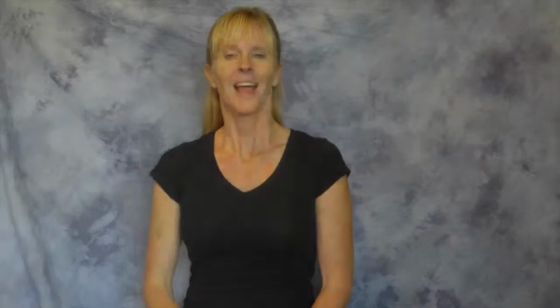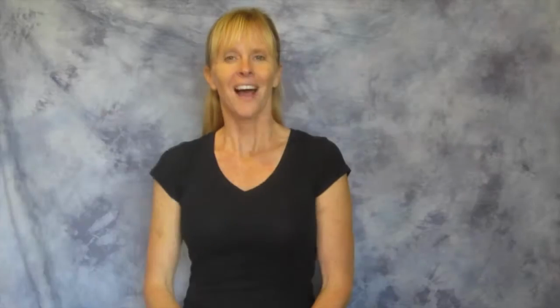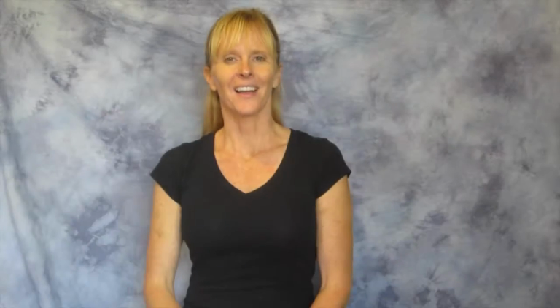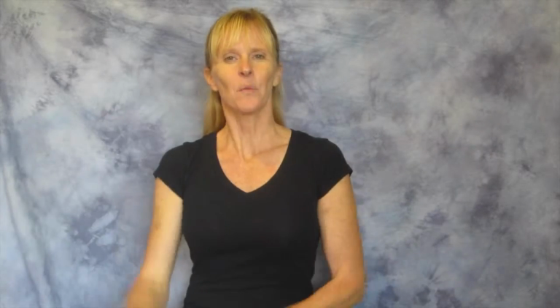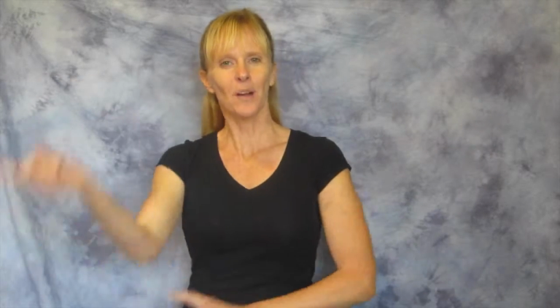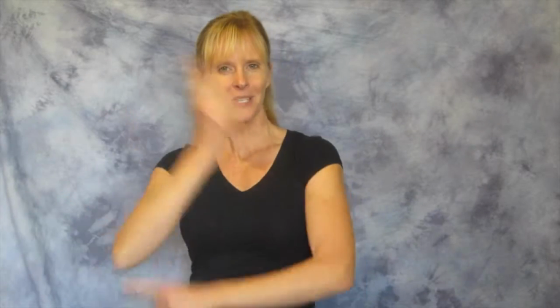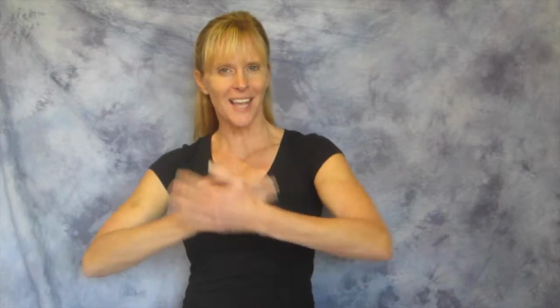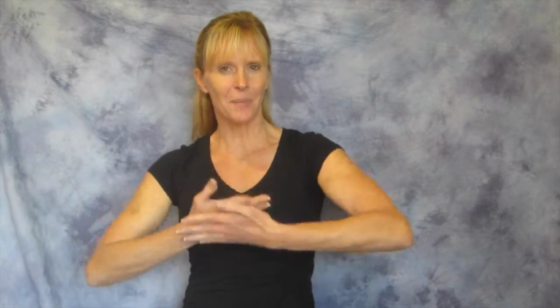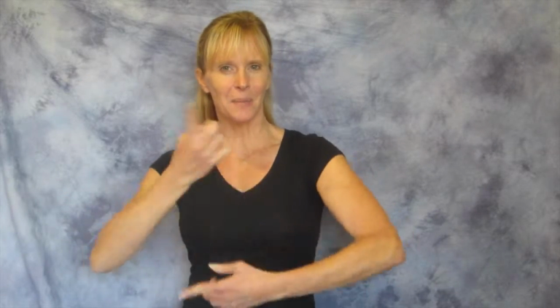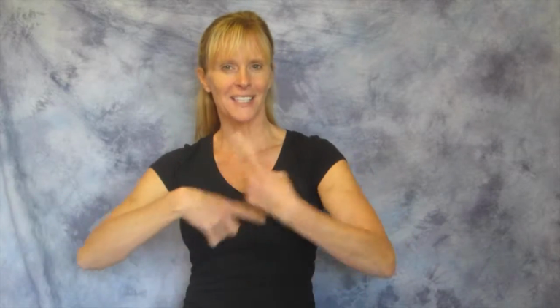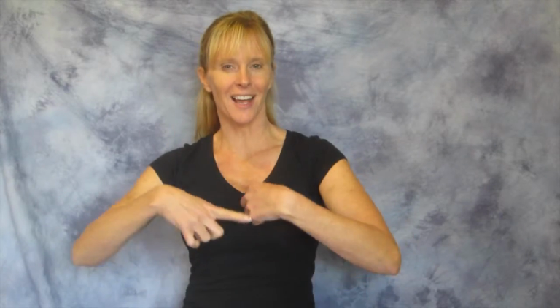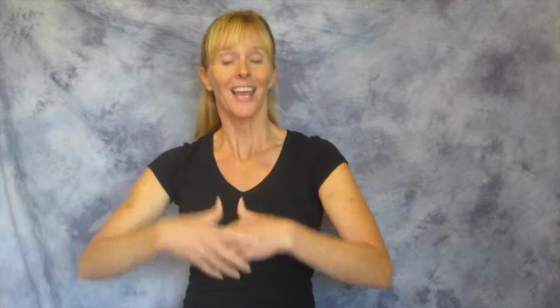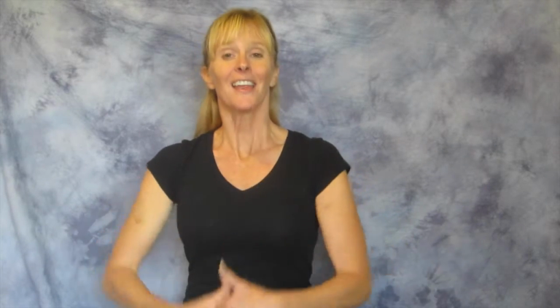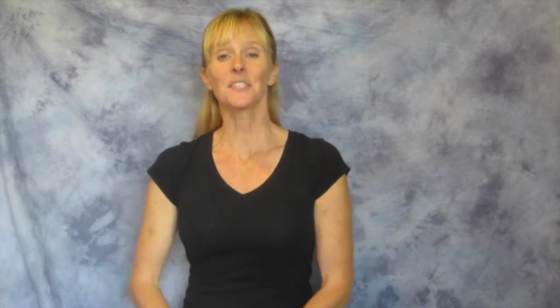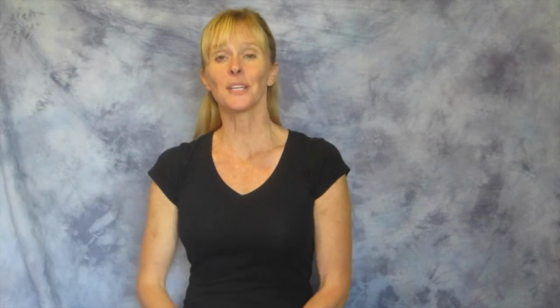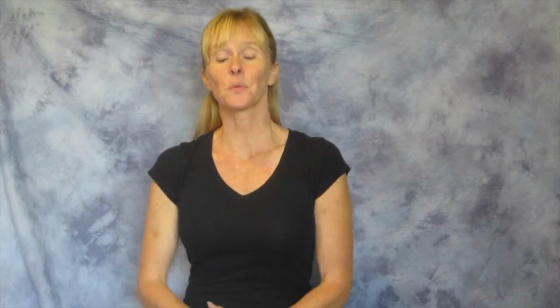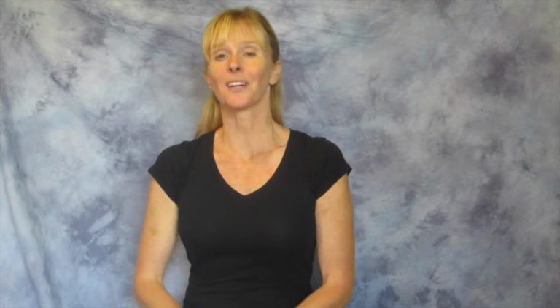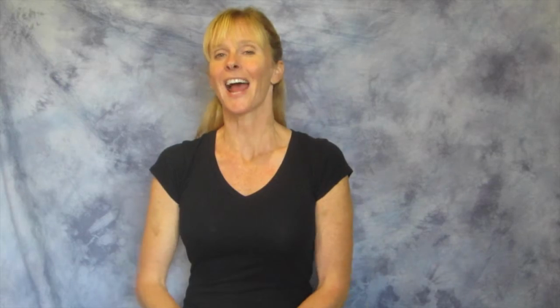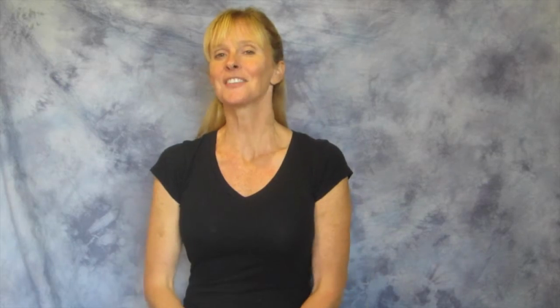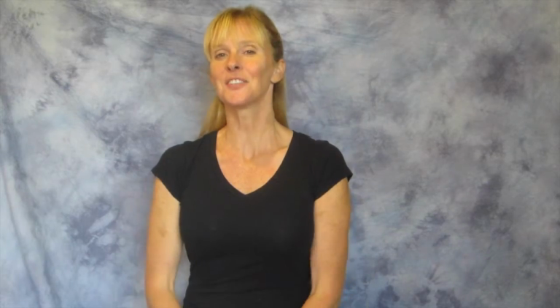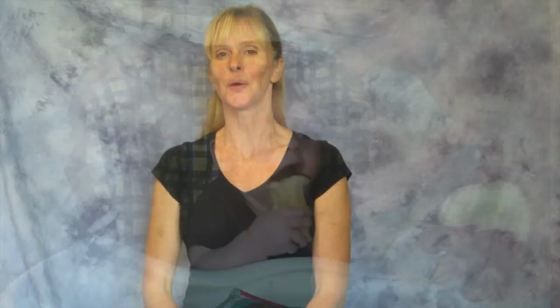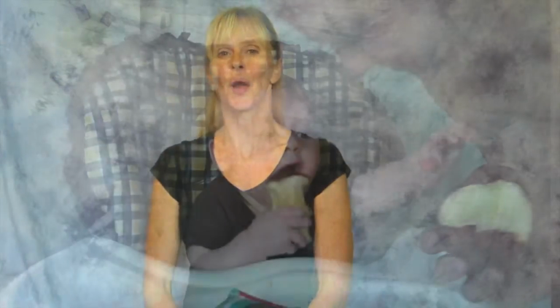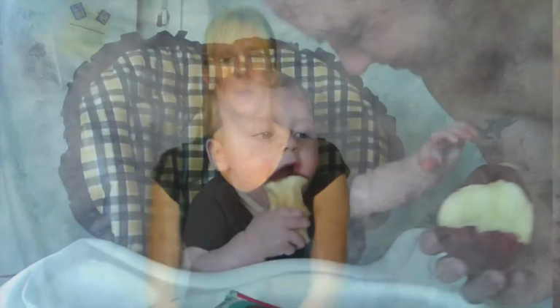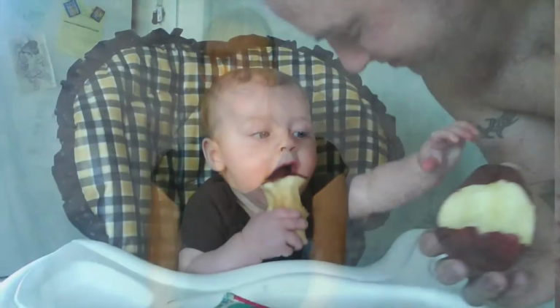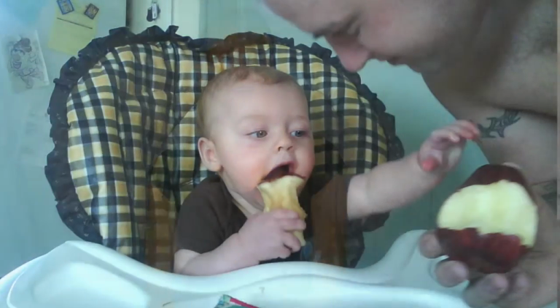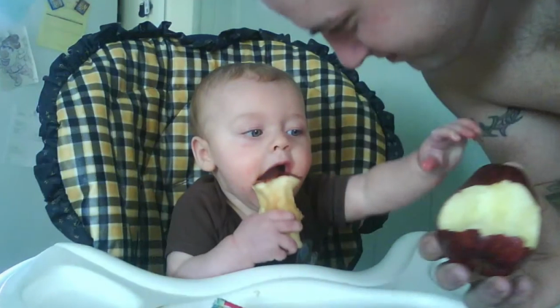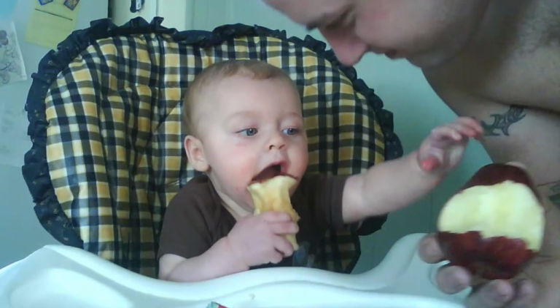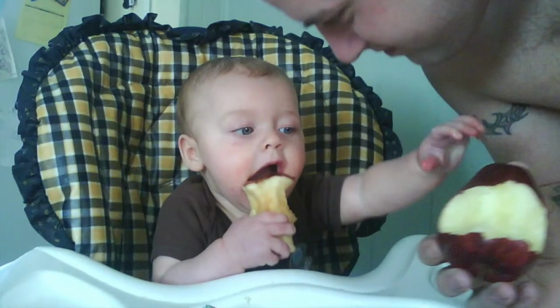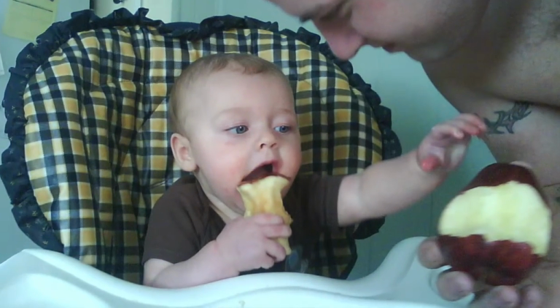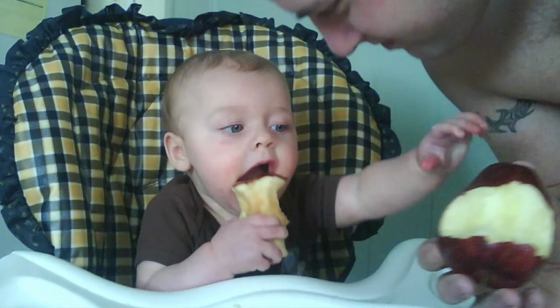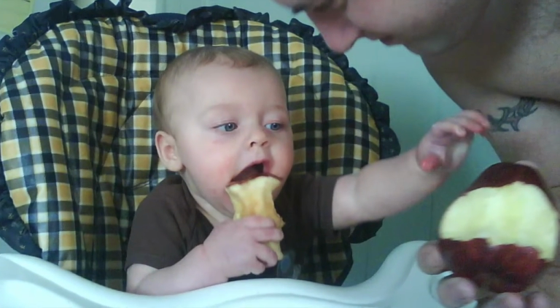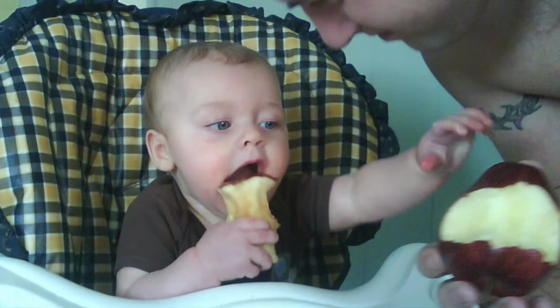Hi and welcome to Sign Baby Sign. This week's word has to do with fruit. So here we go.